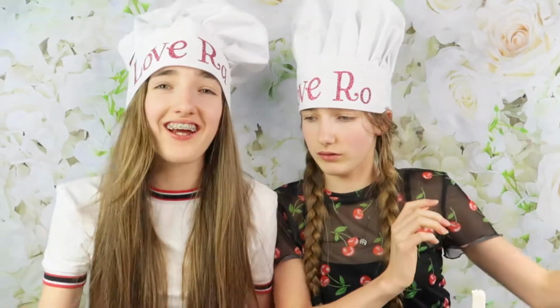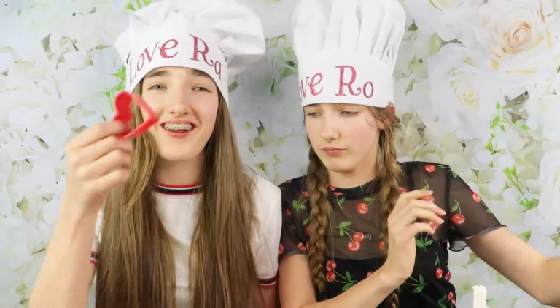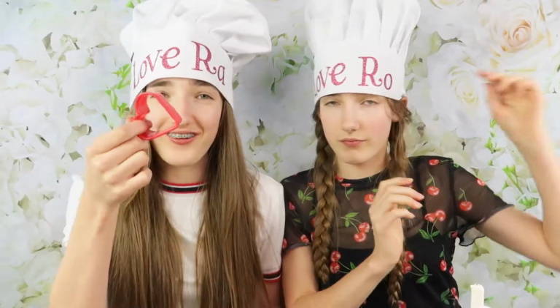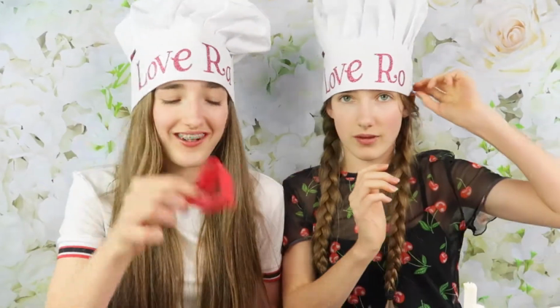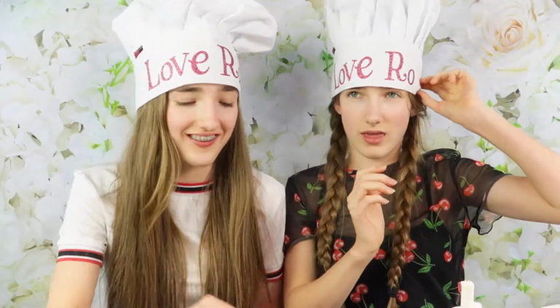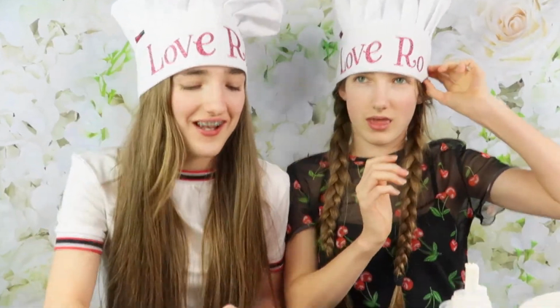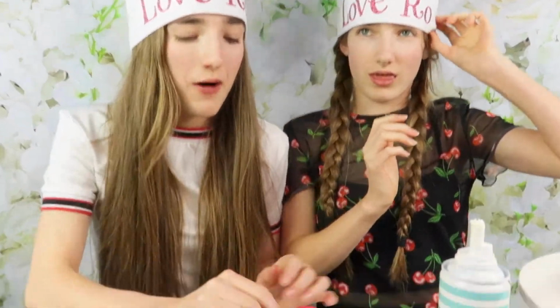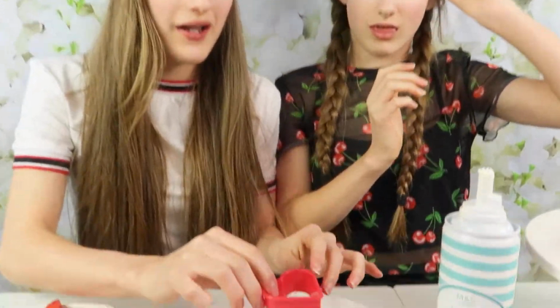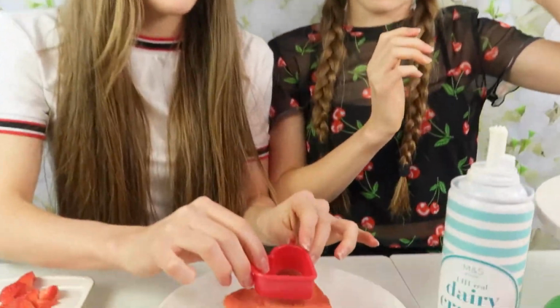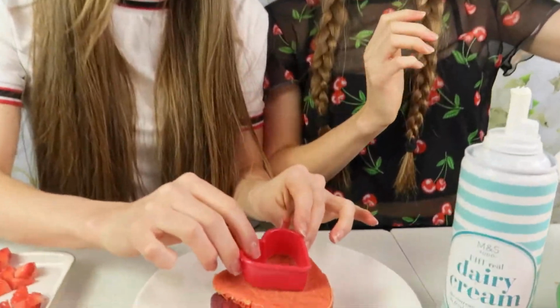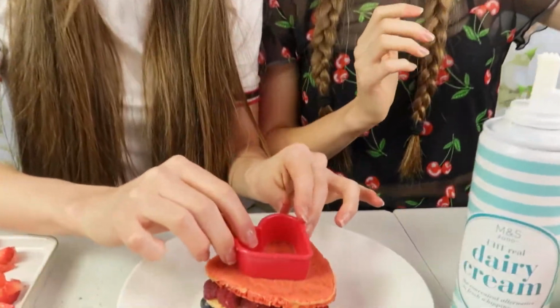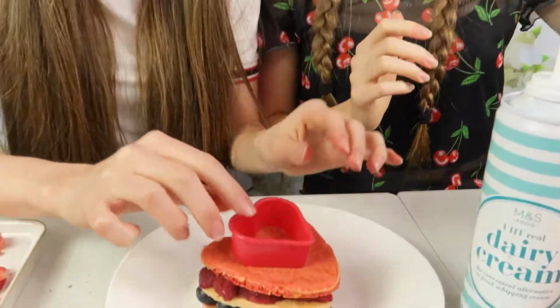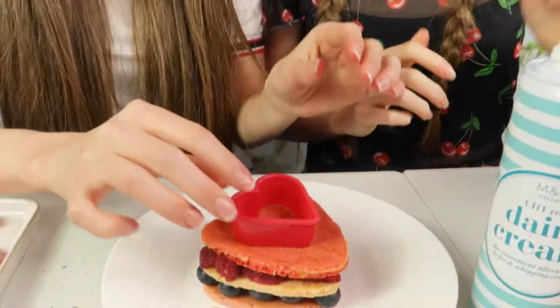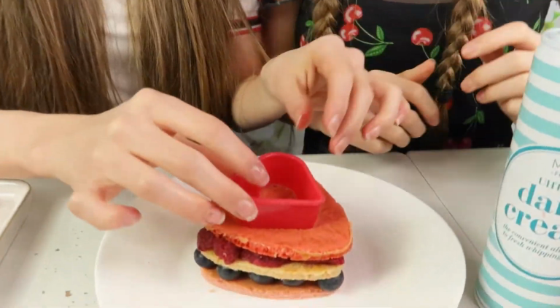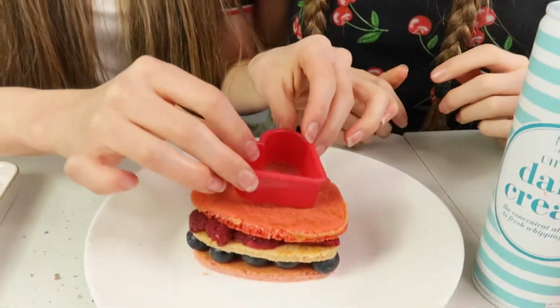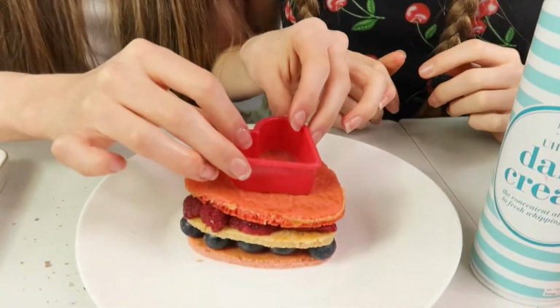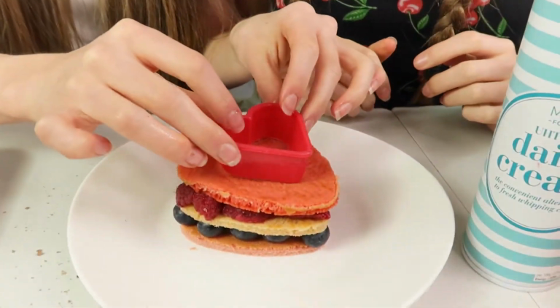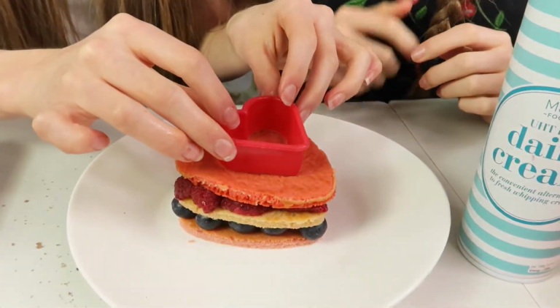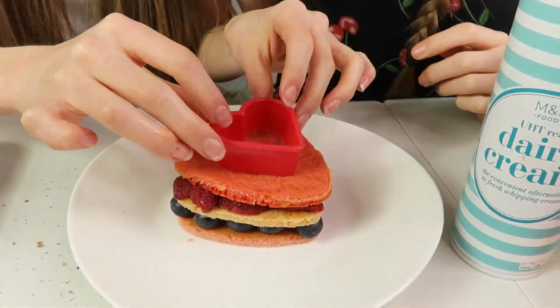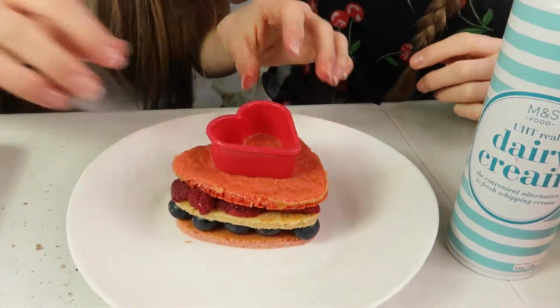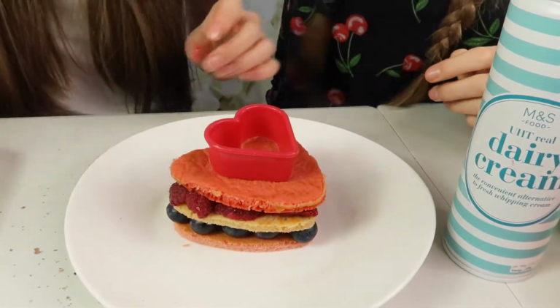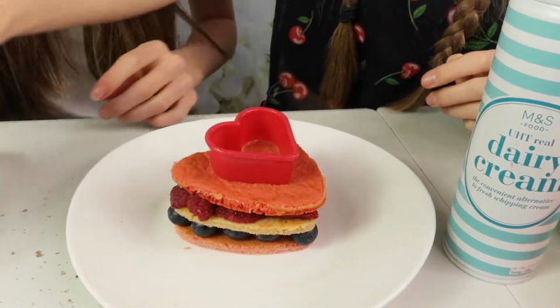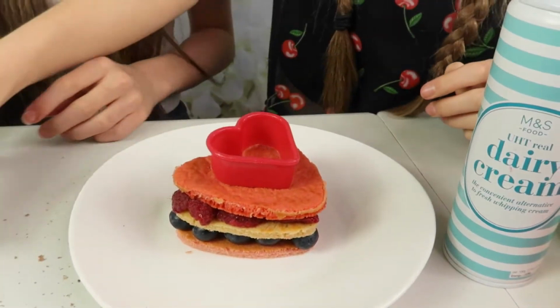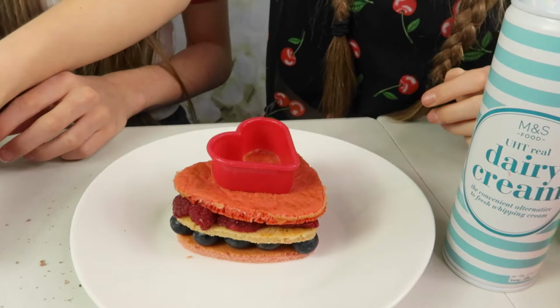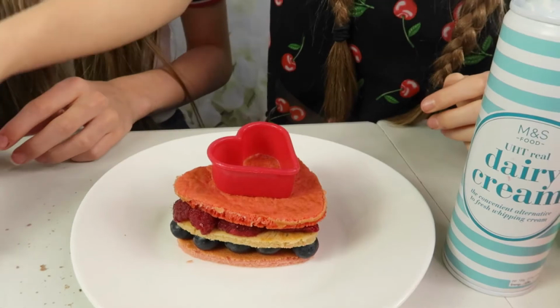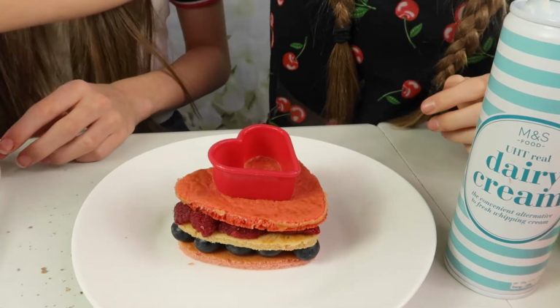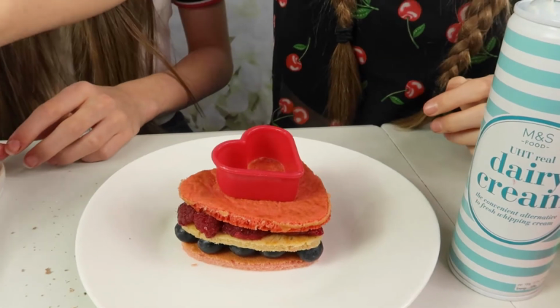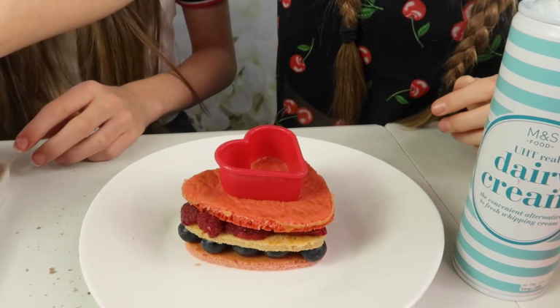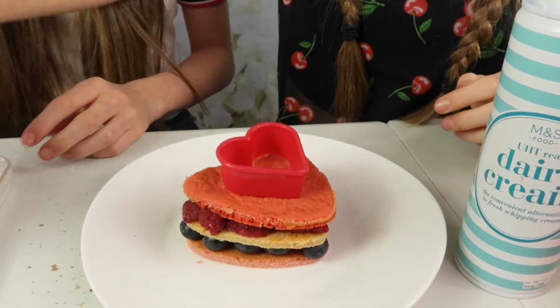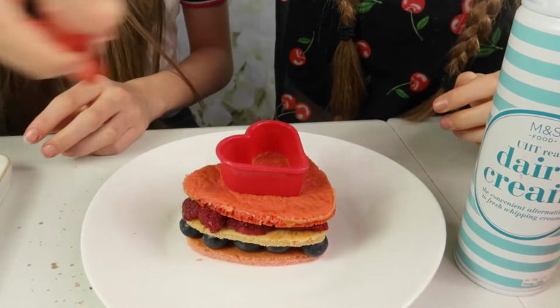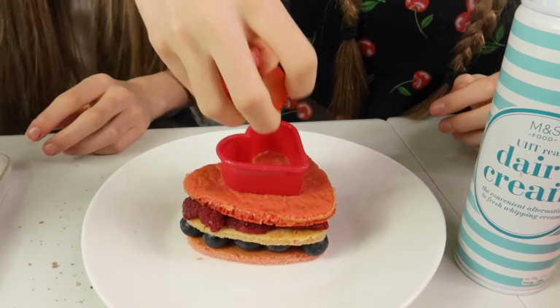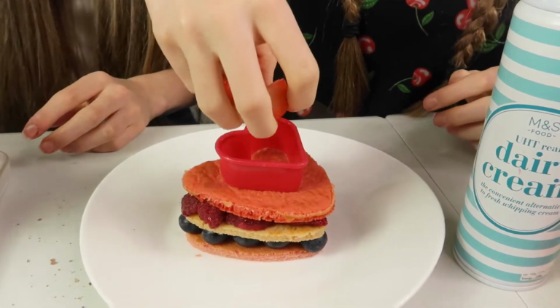So now we've got the brilliant idea of getting another cookie cutter, placing it here, and filling this up with strawberries — as you do.